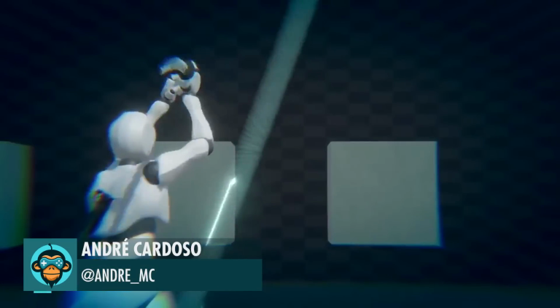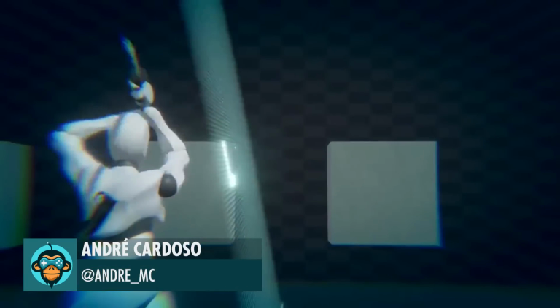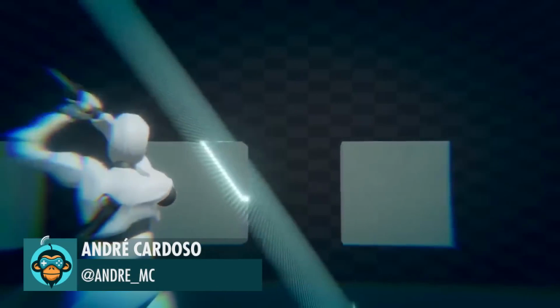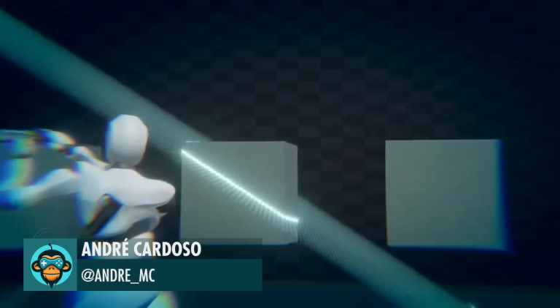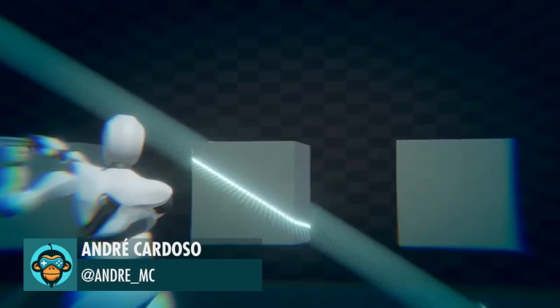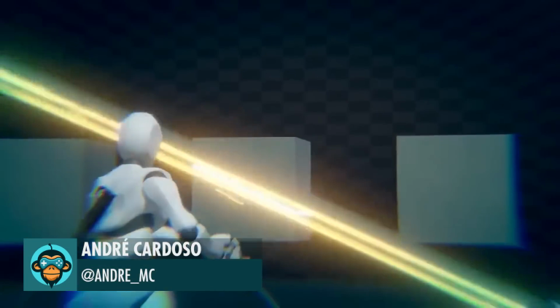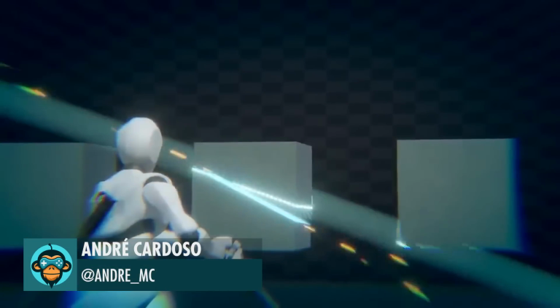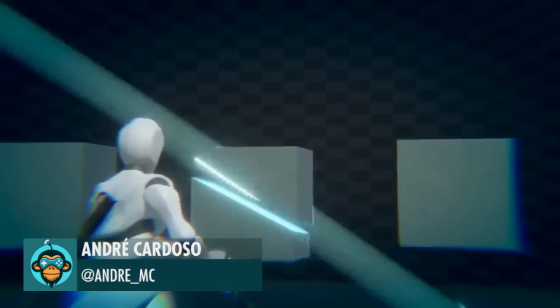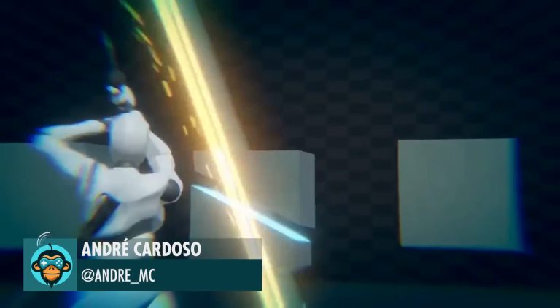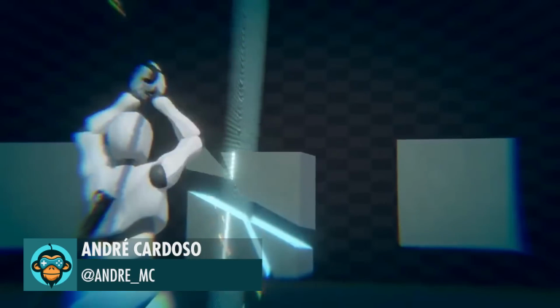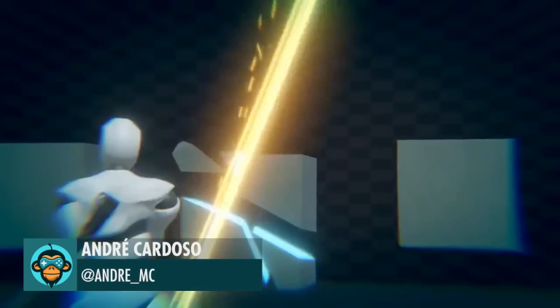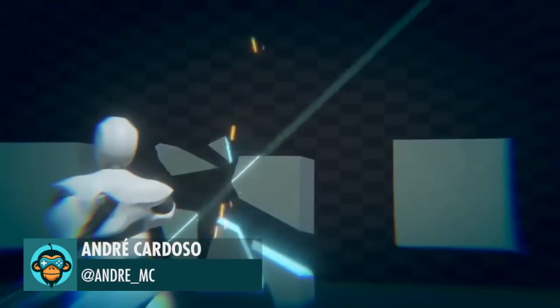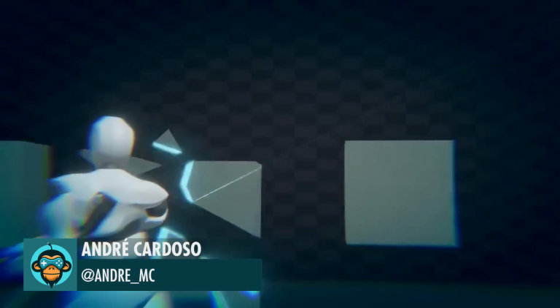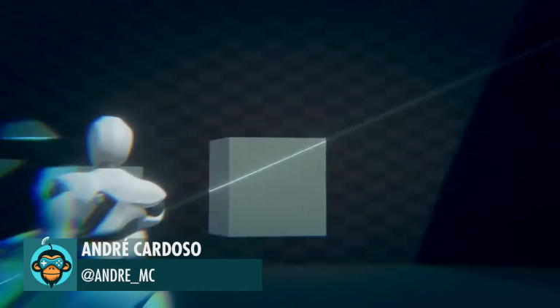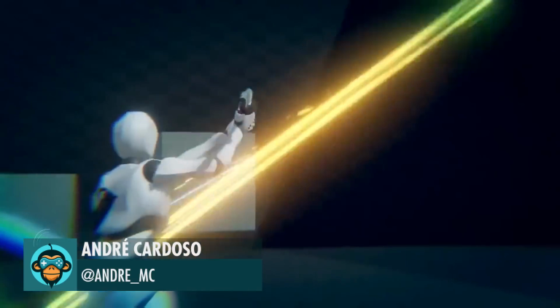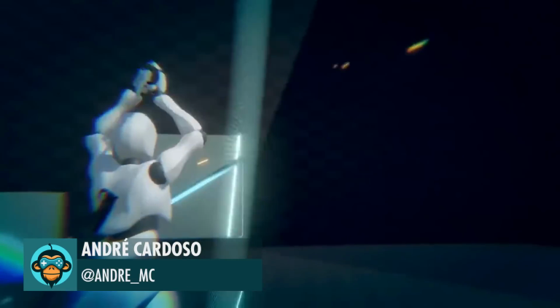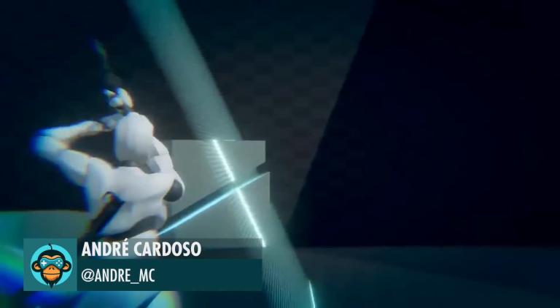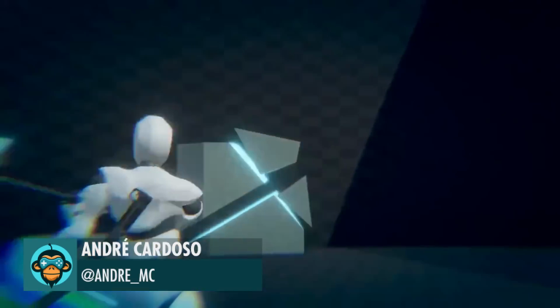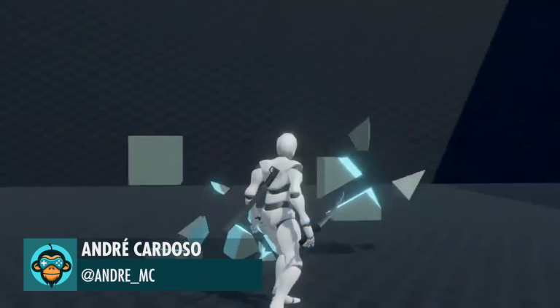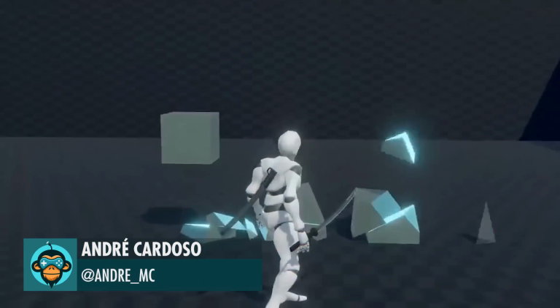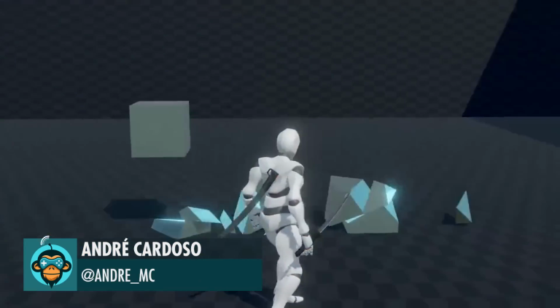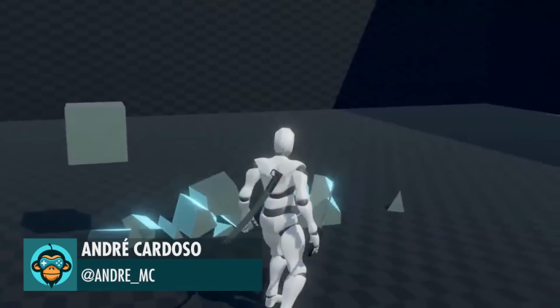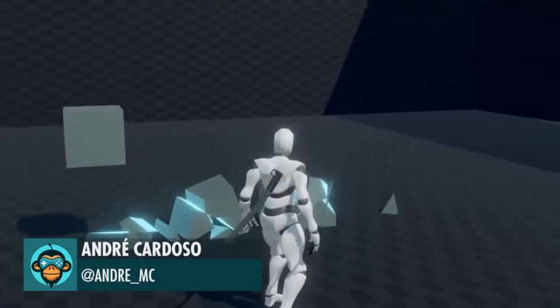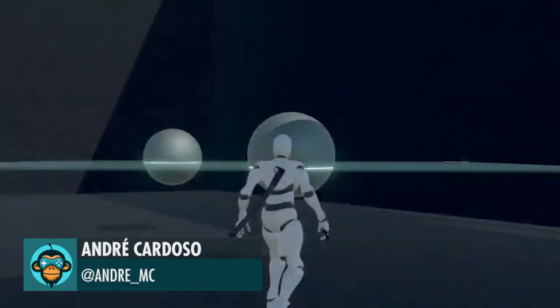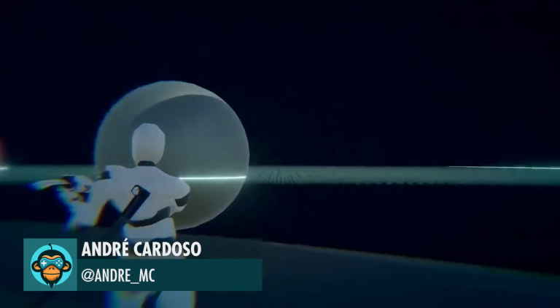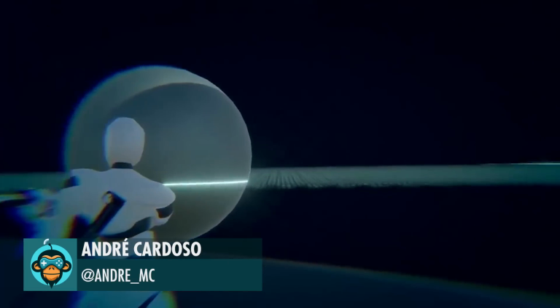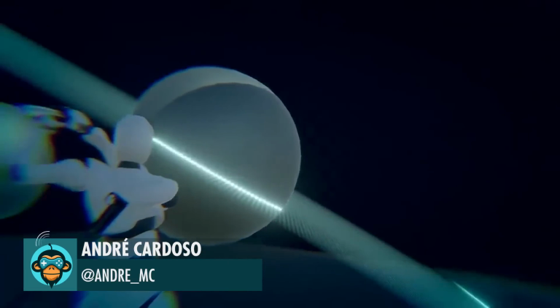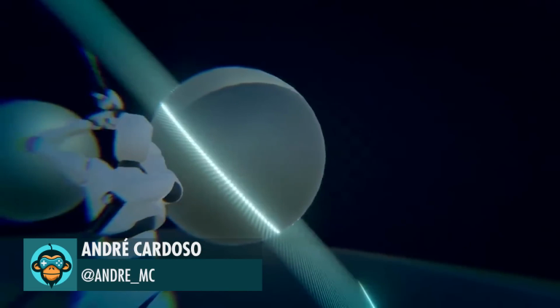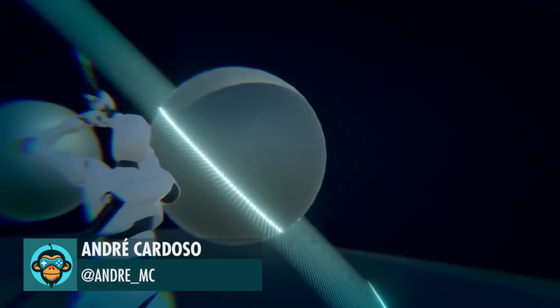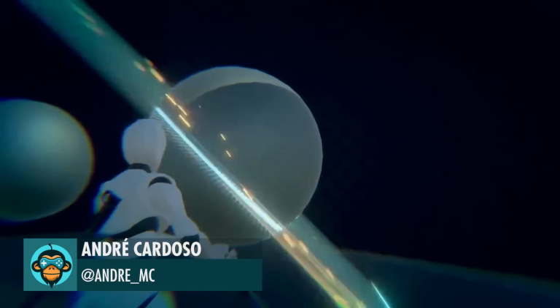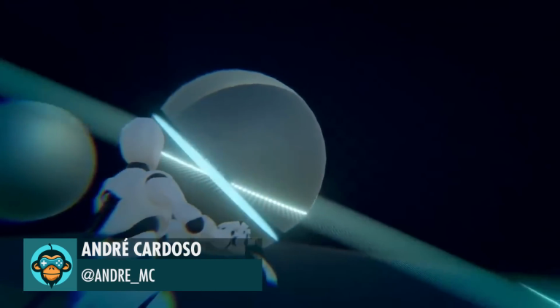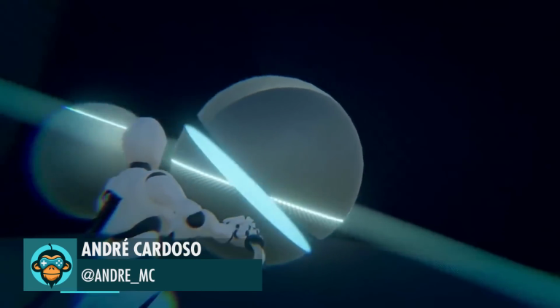Andre recreated the blade mode from Metal Gear Rising using Unity 3D. Link to the video below.